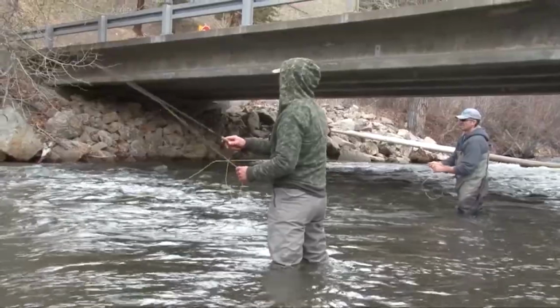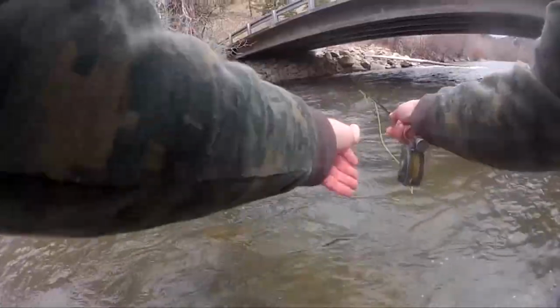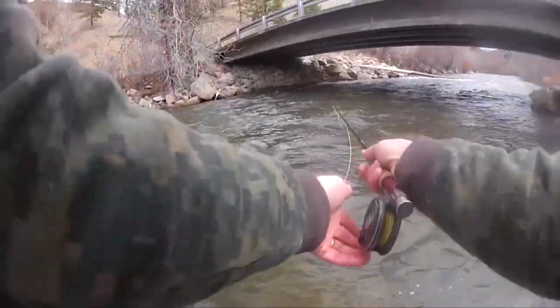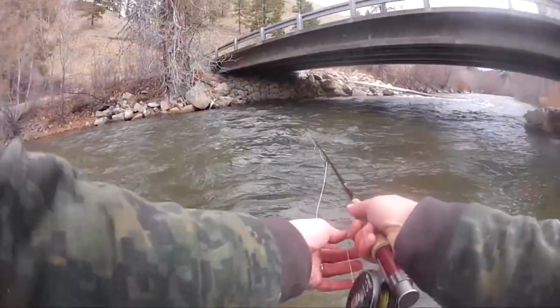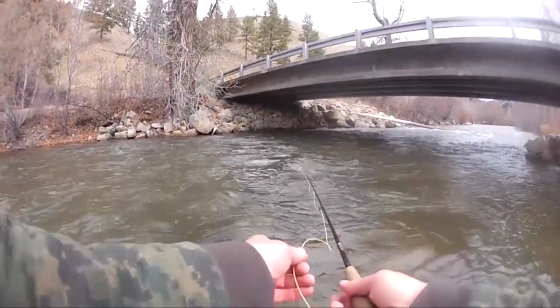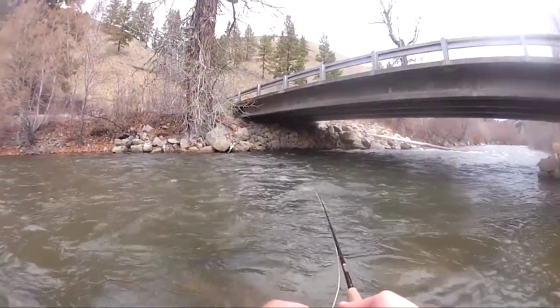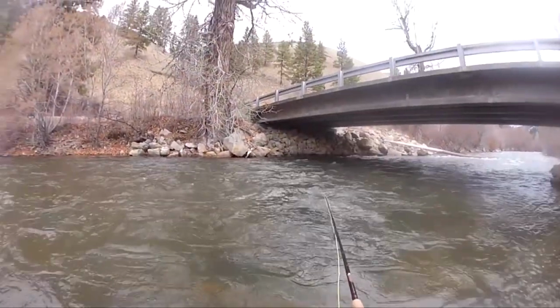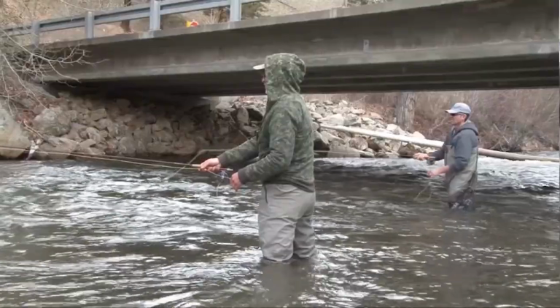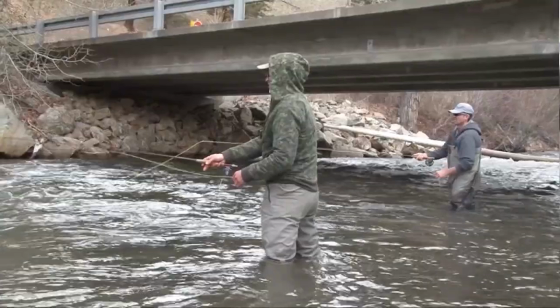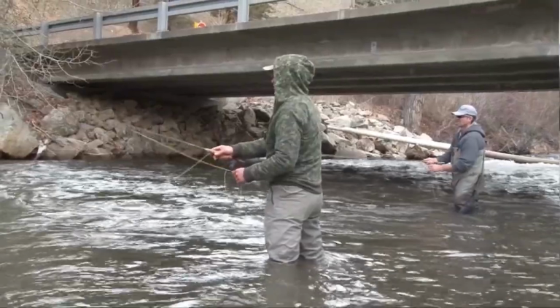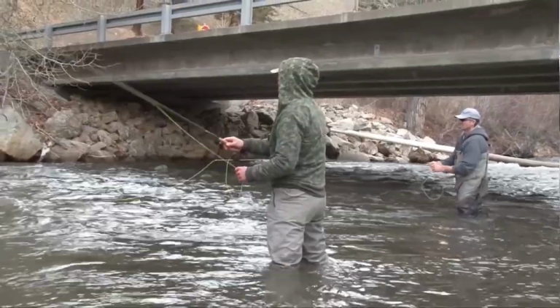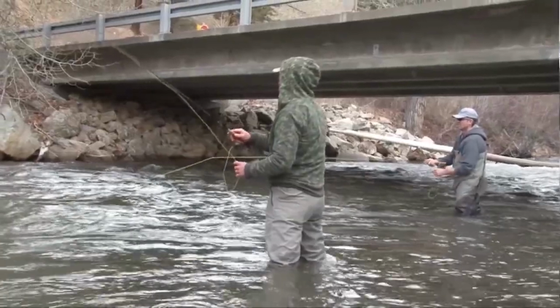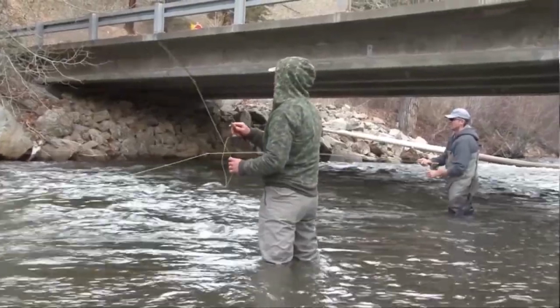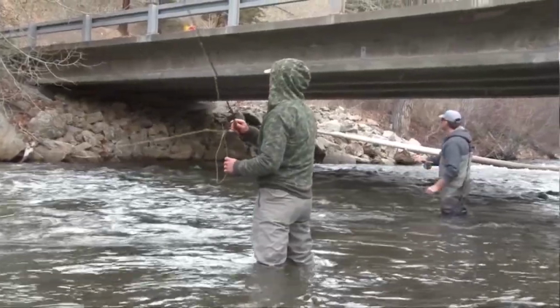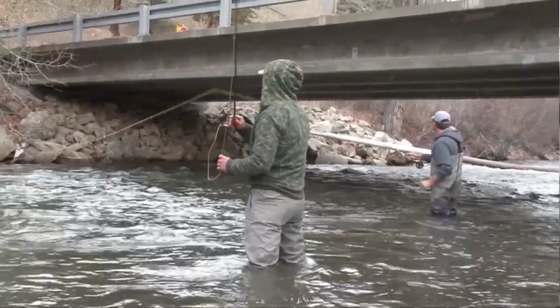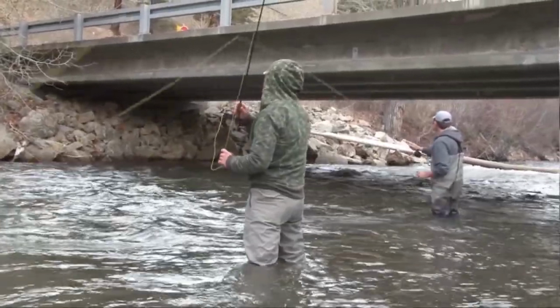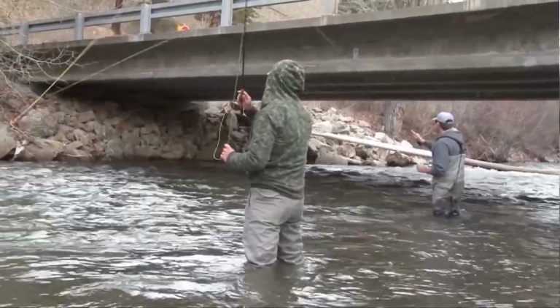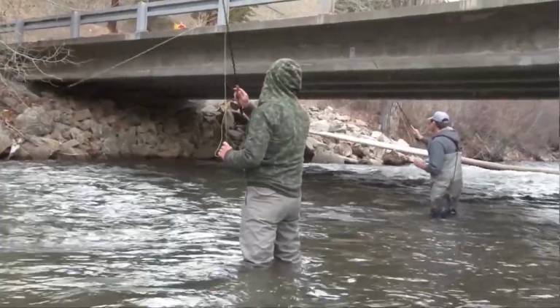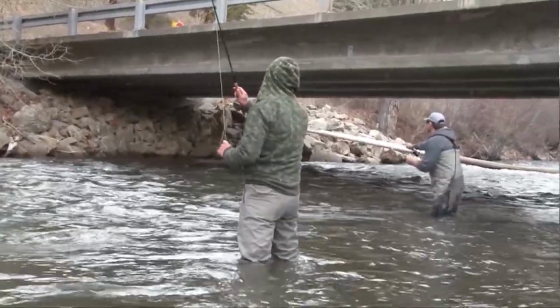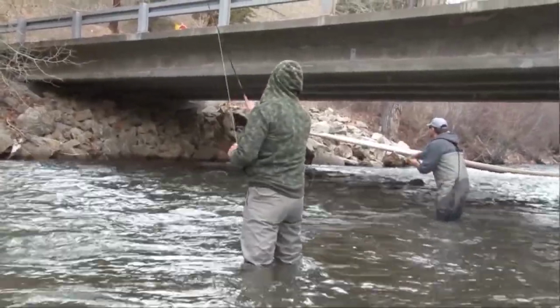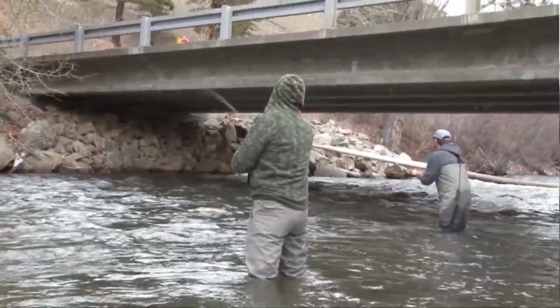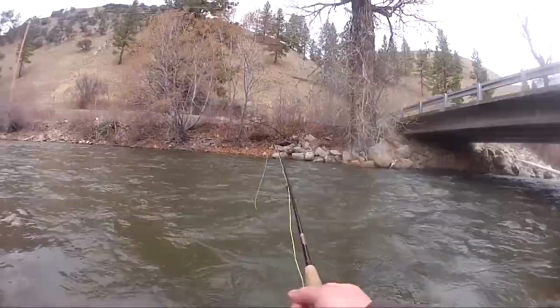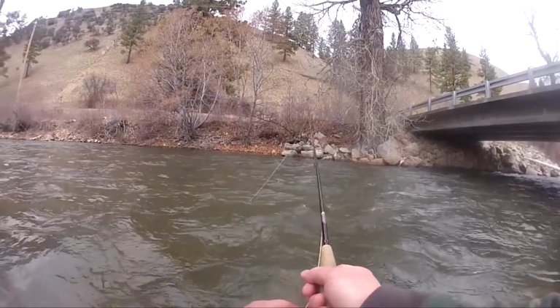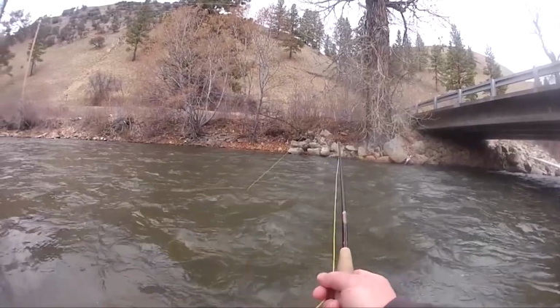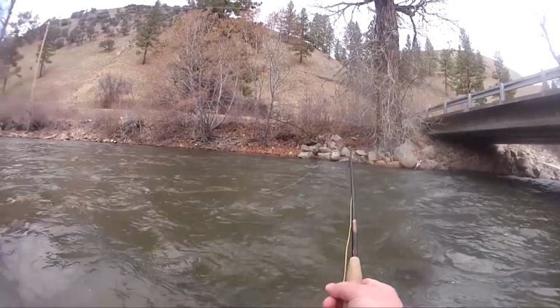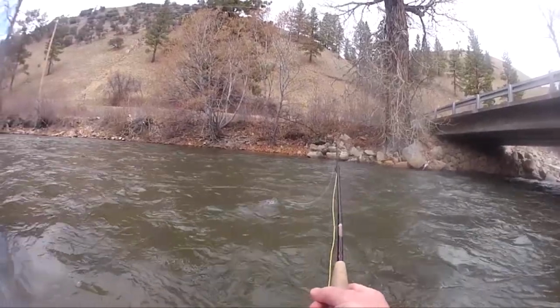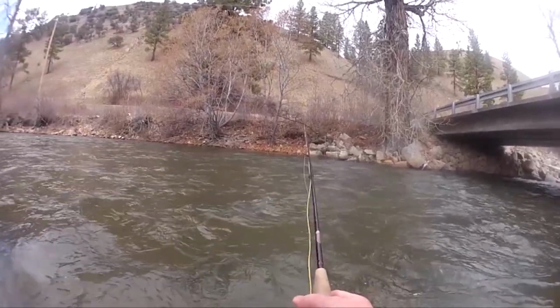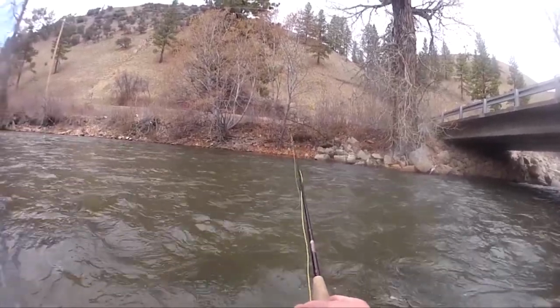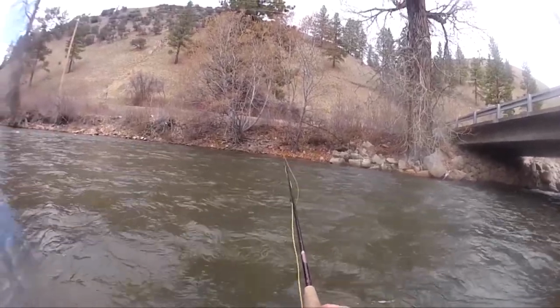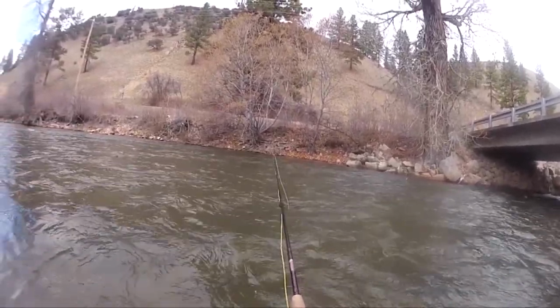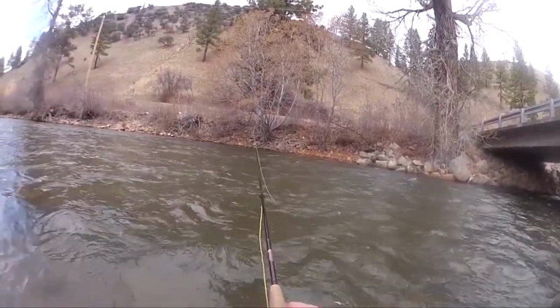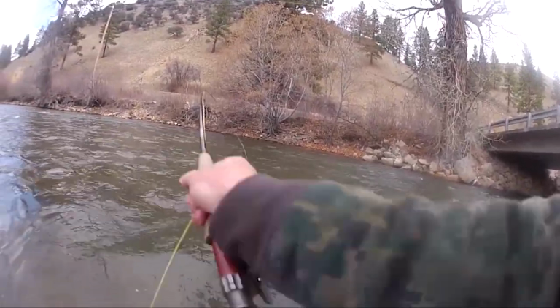You want to do a lot of roll casting — just pick your rod up, flip it forward, and do a roll cast.